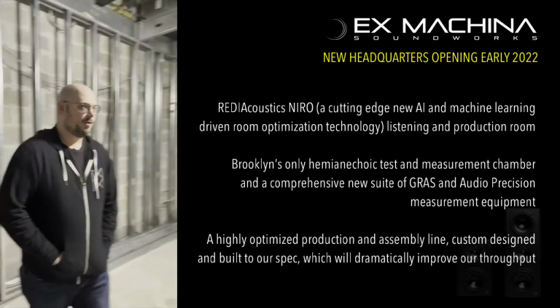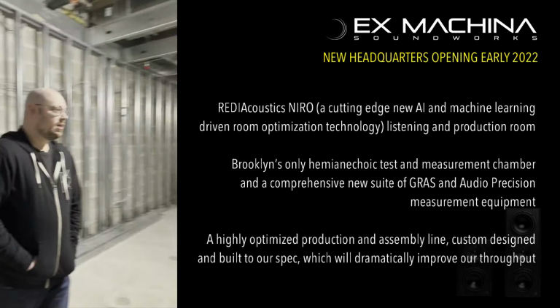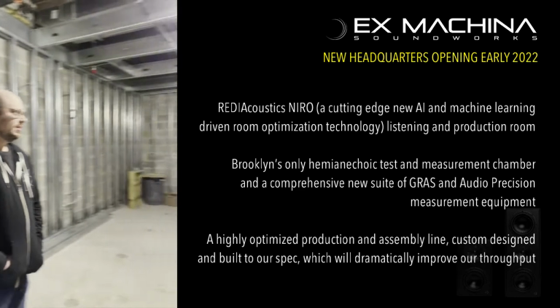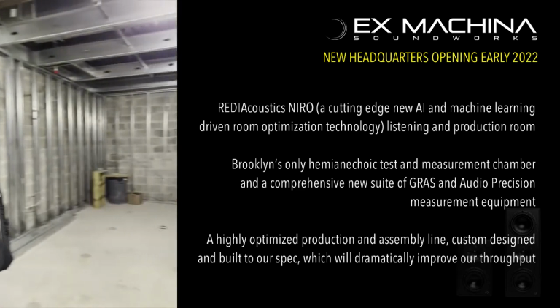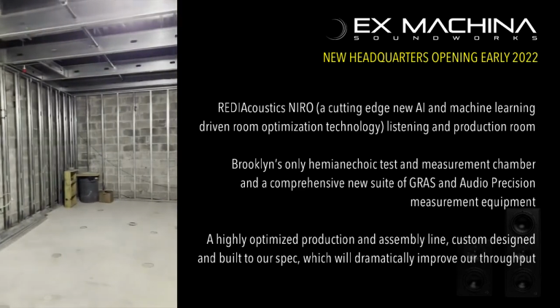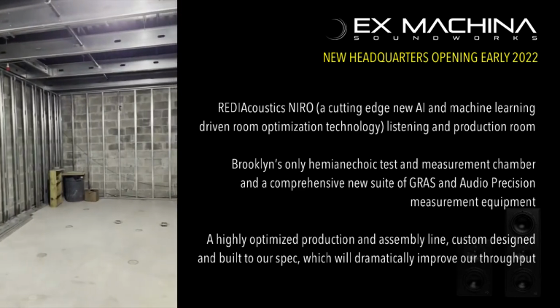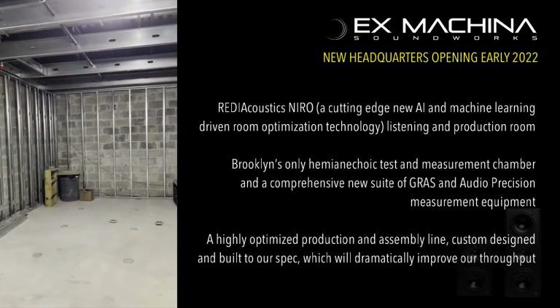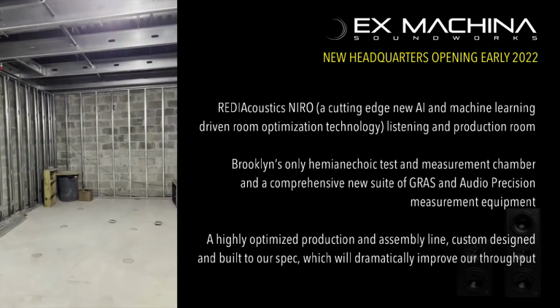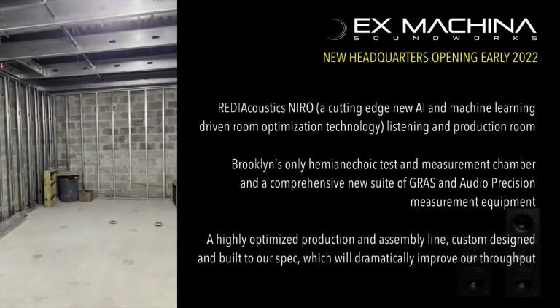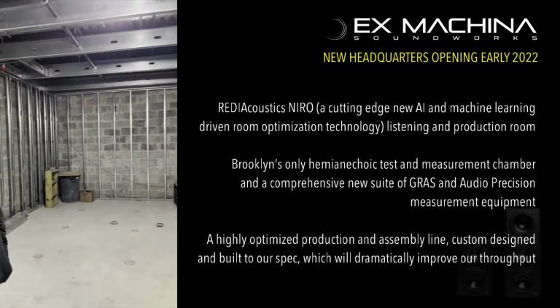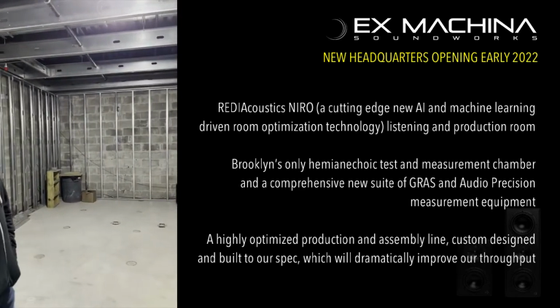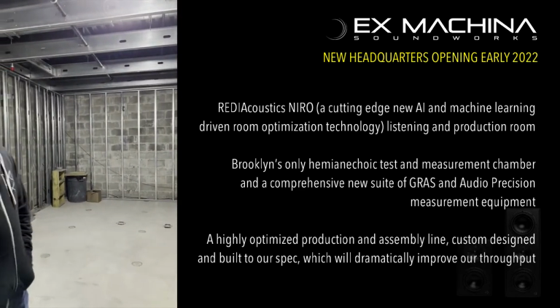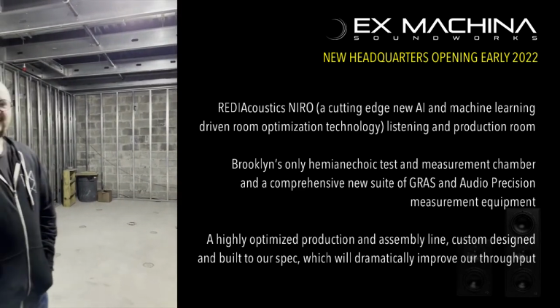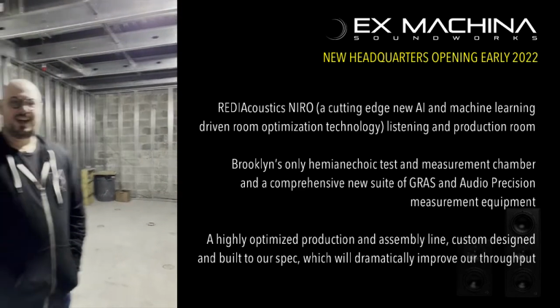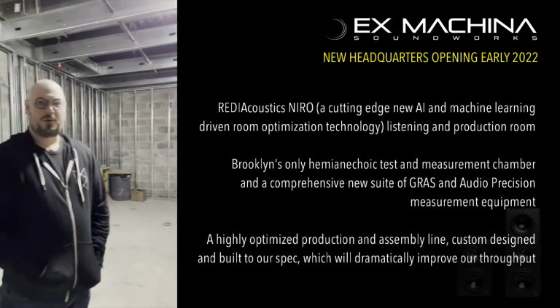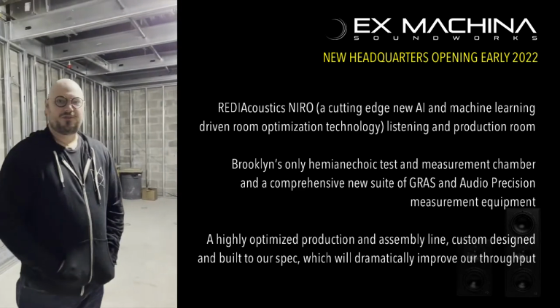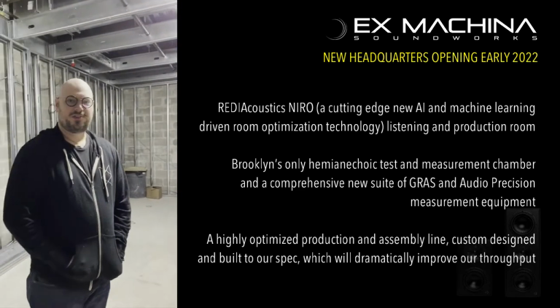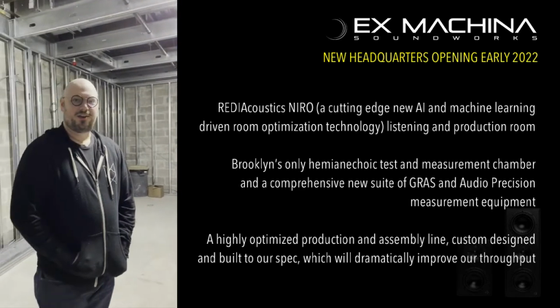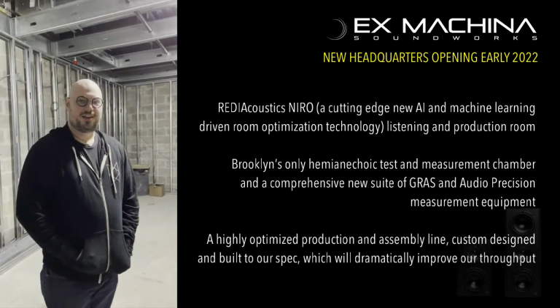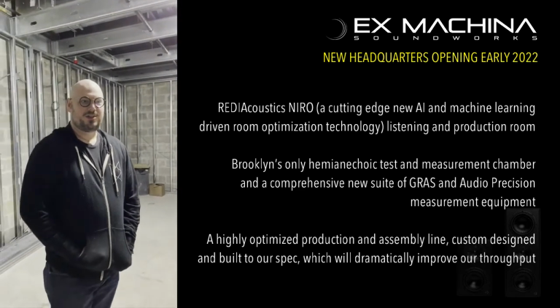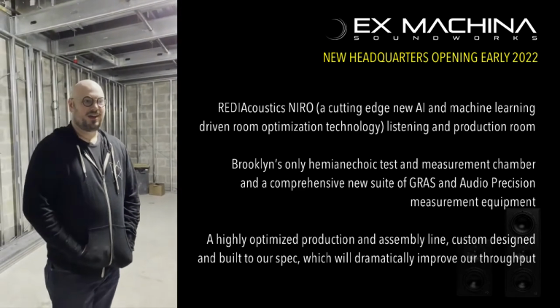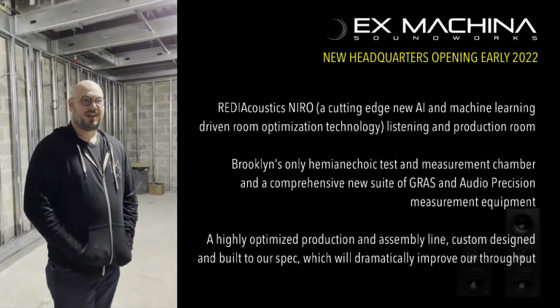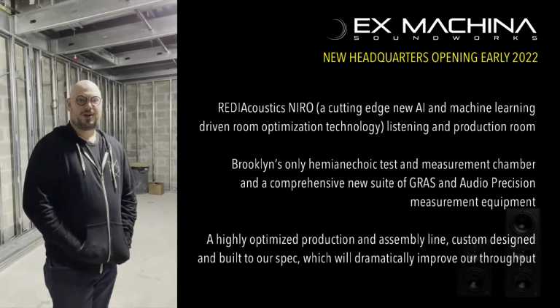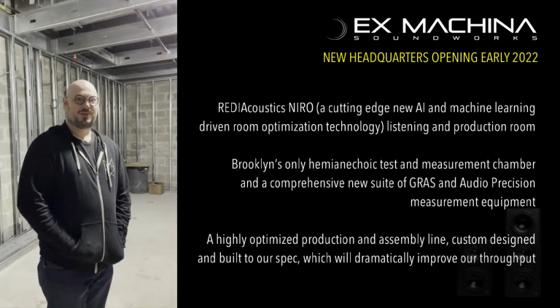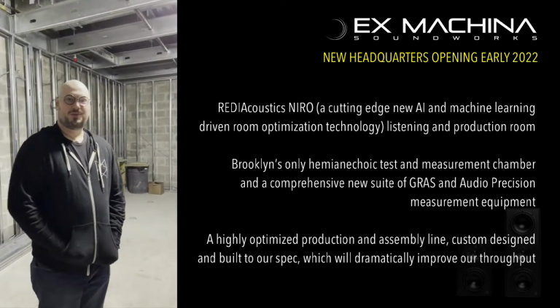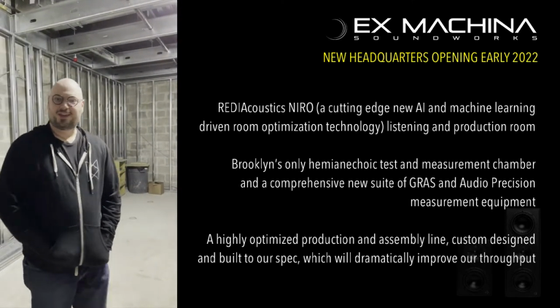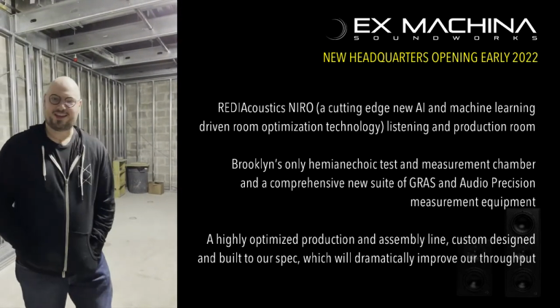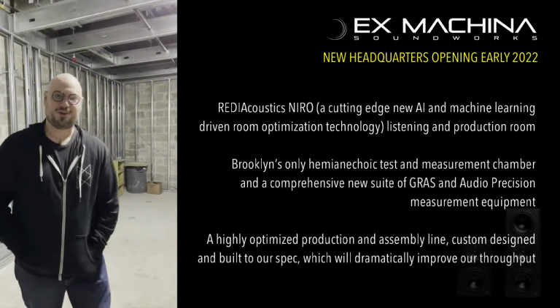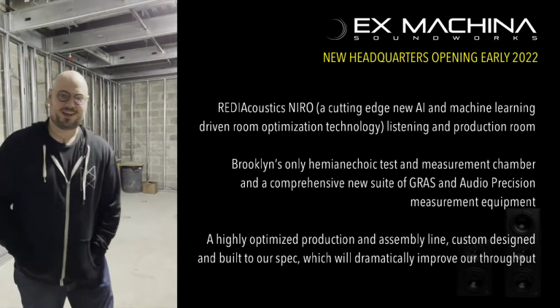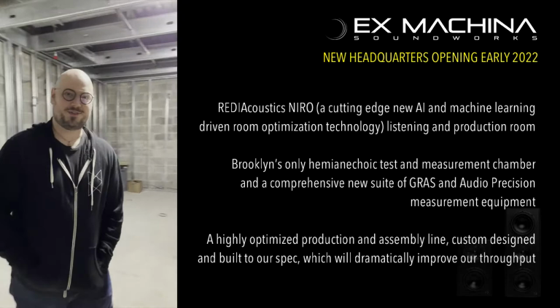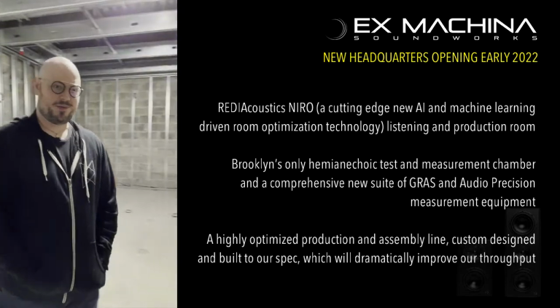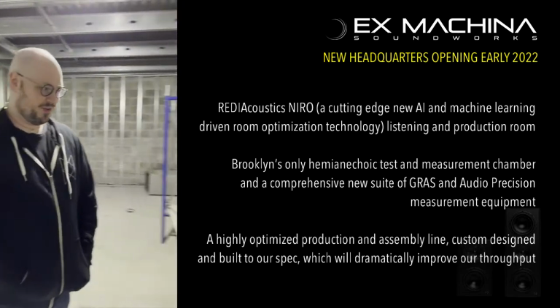As John was saying when we first started it, you should hear a kick drum in this room like you've never heard a kick drum before.